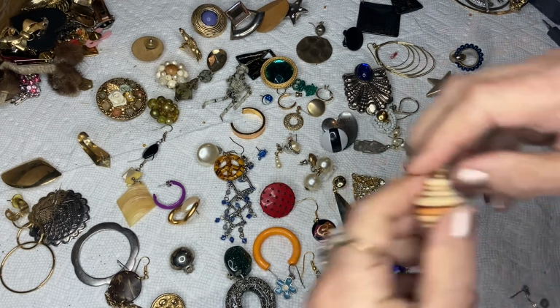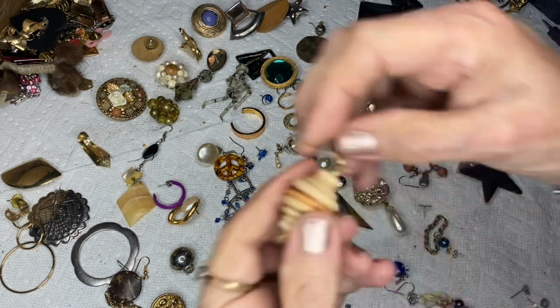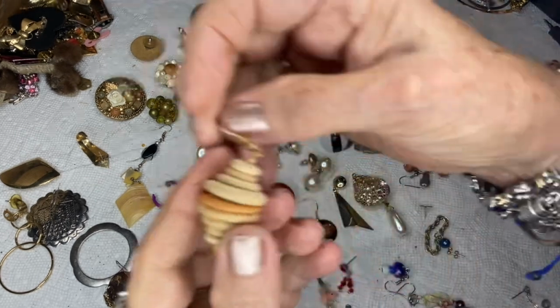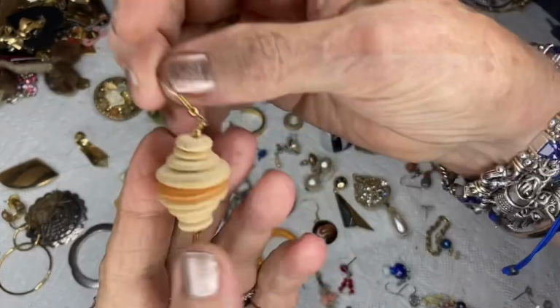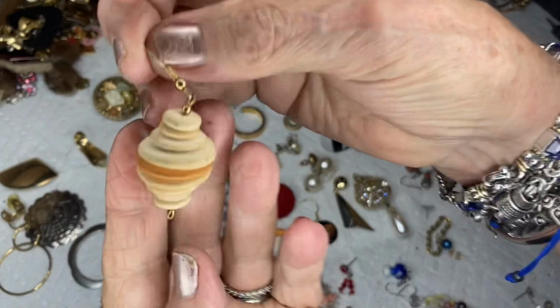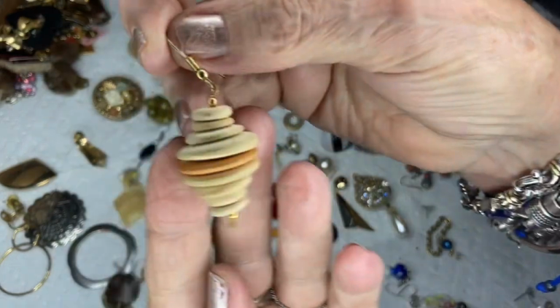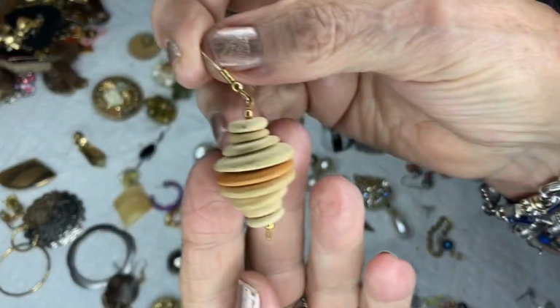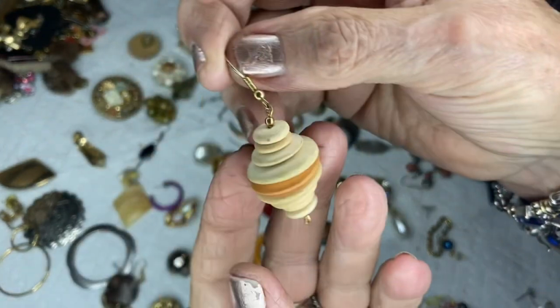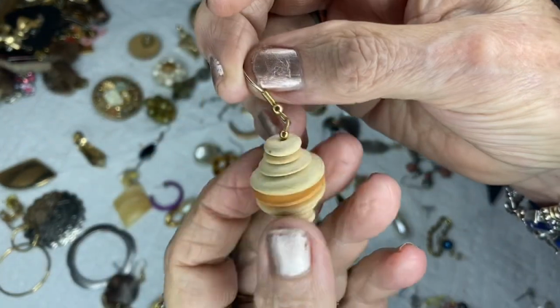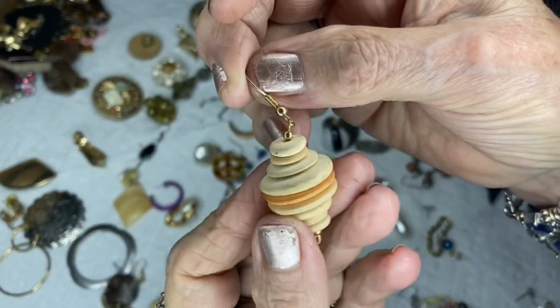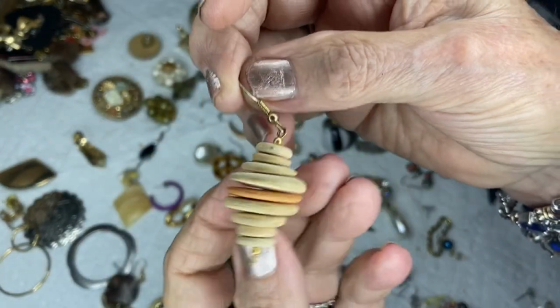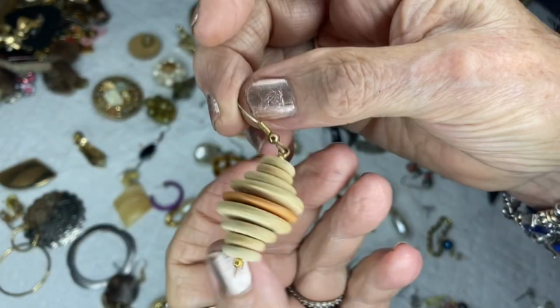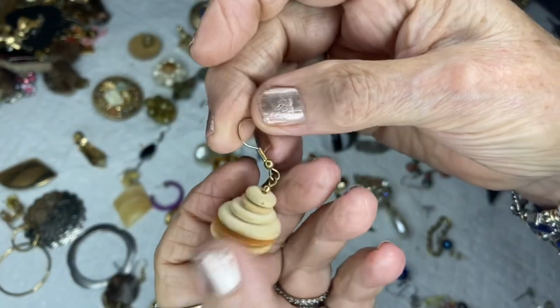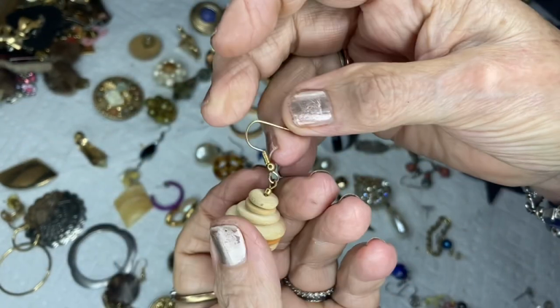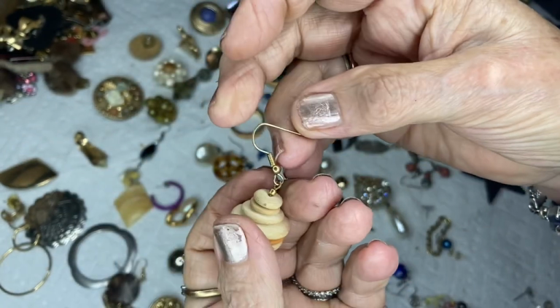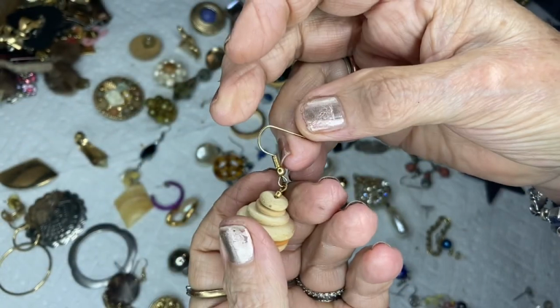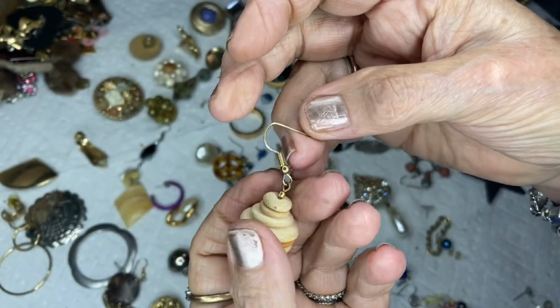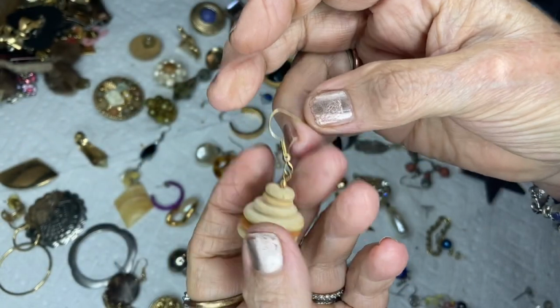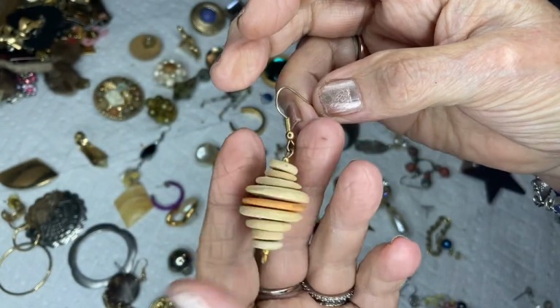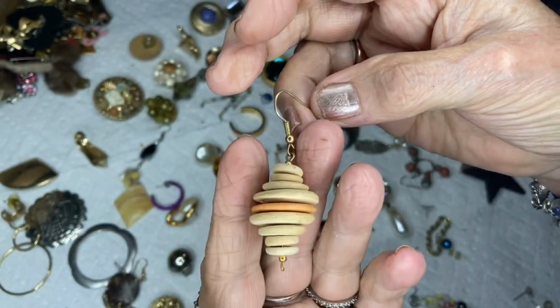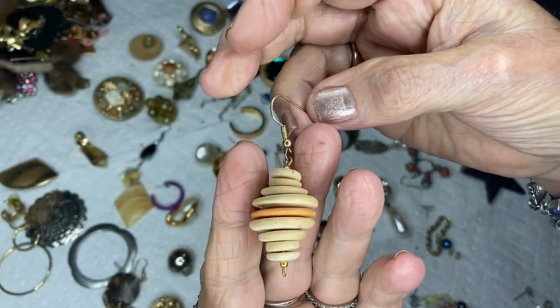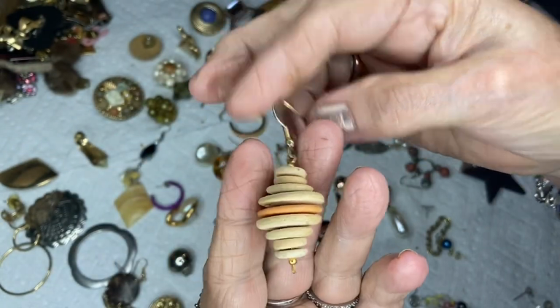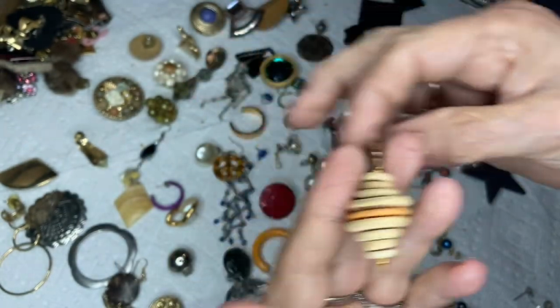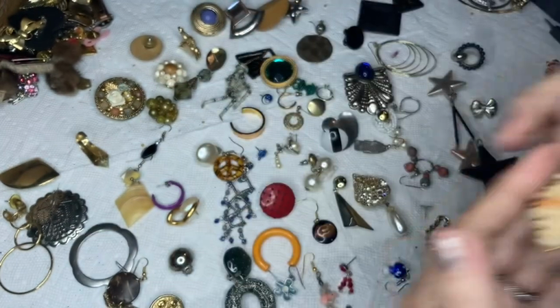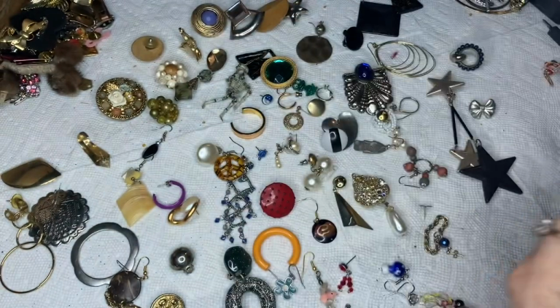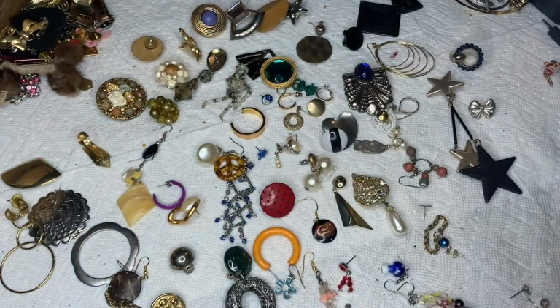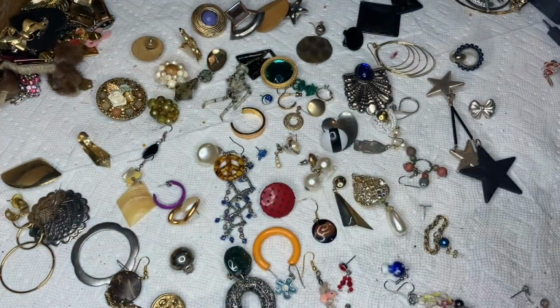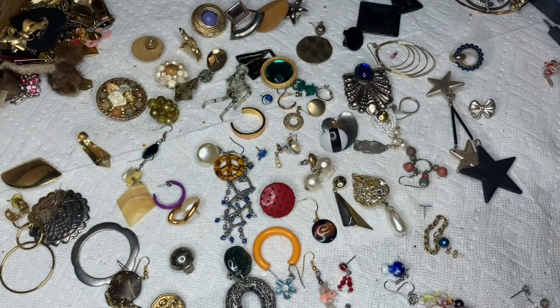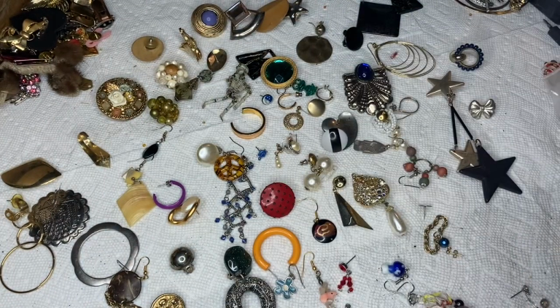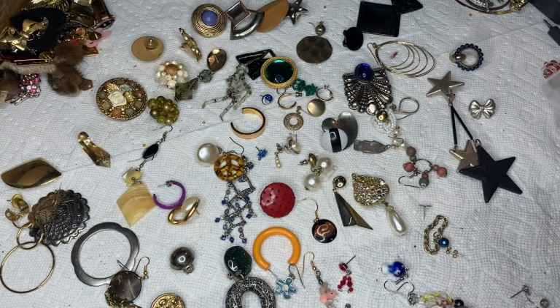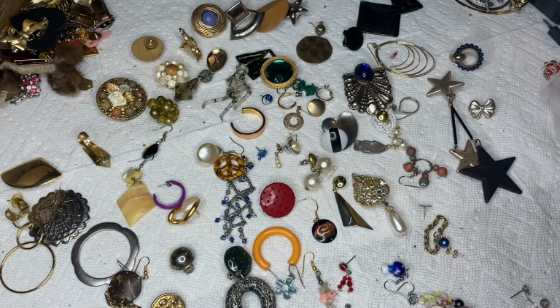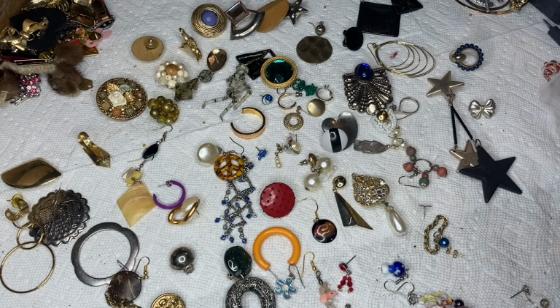This is a swirly thing made out of wood with a gold wire wrap.